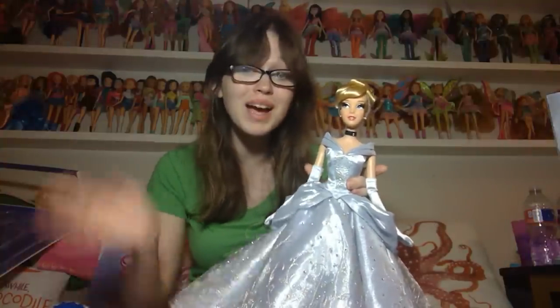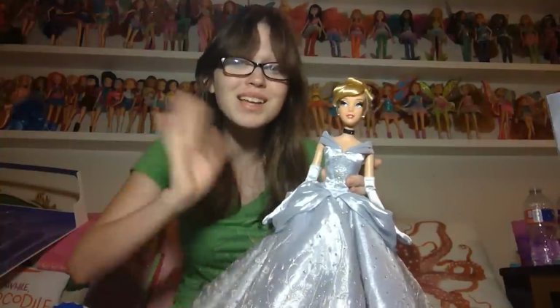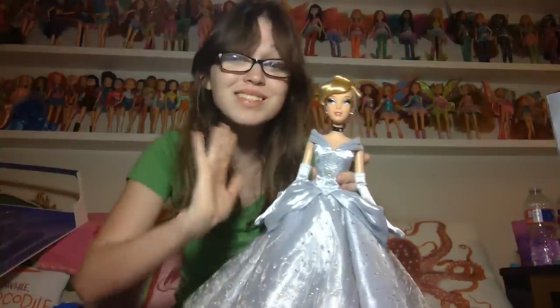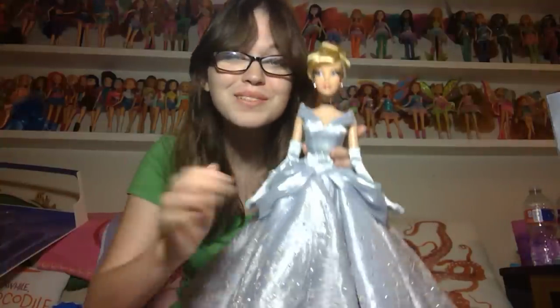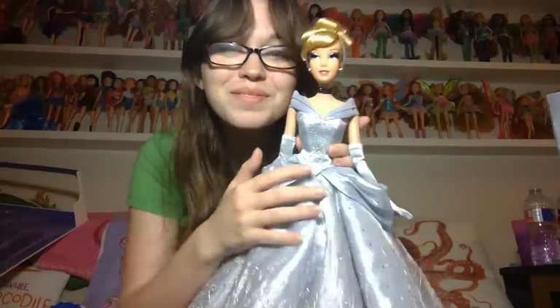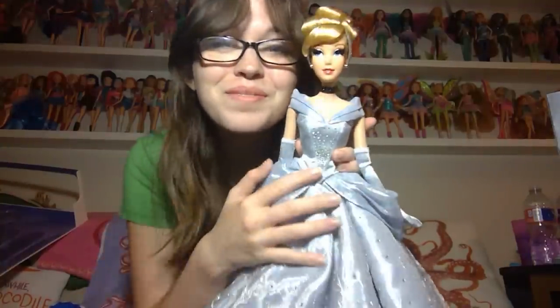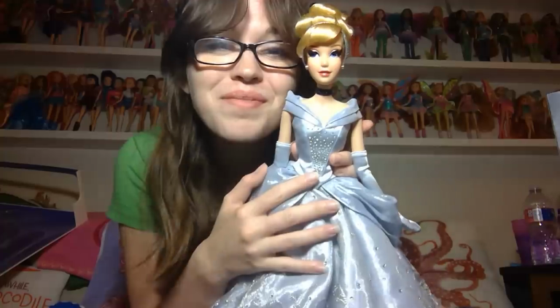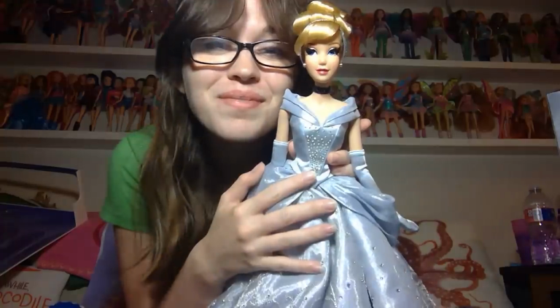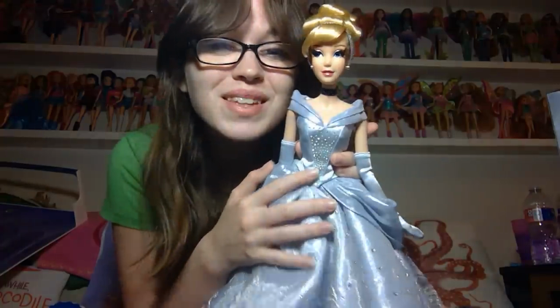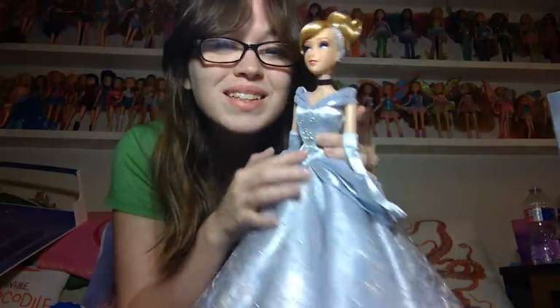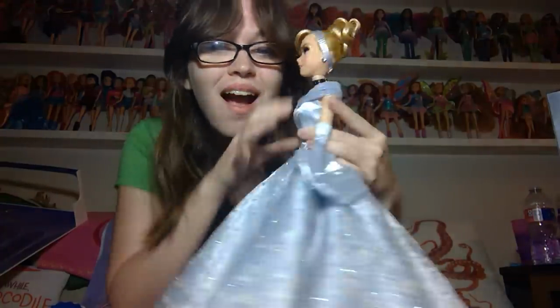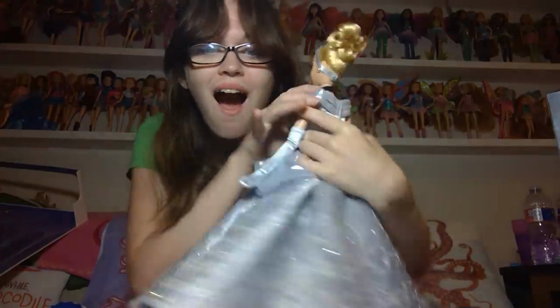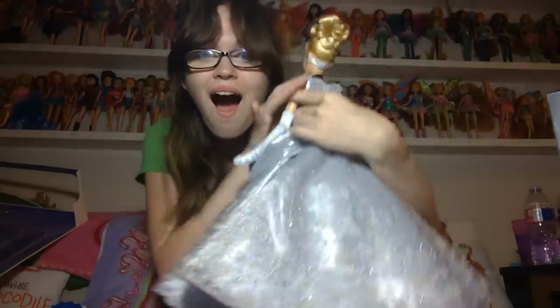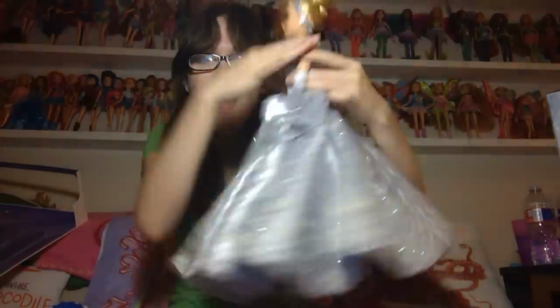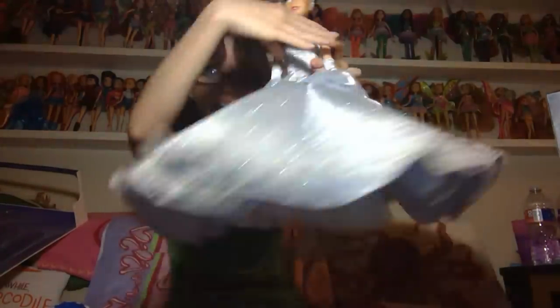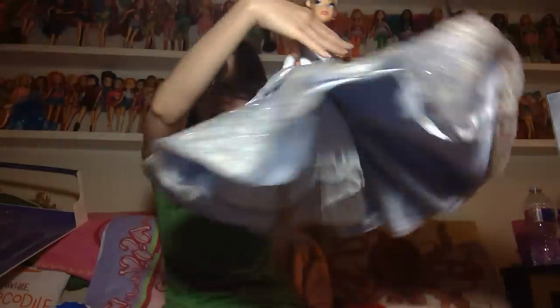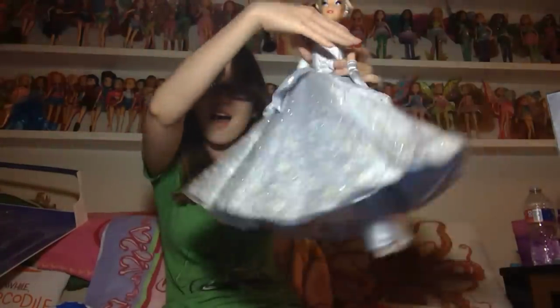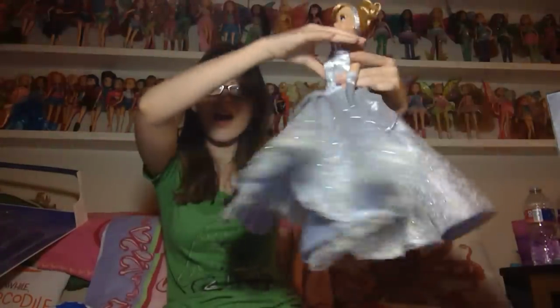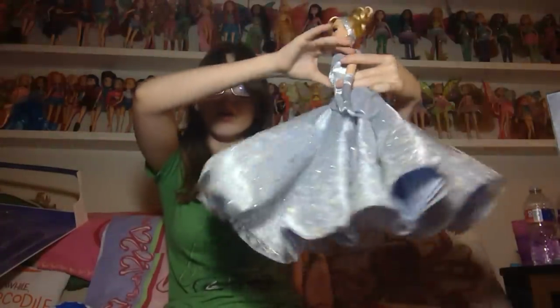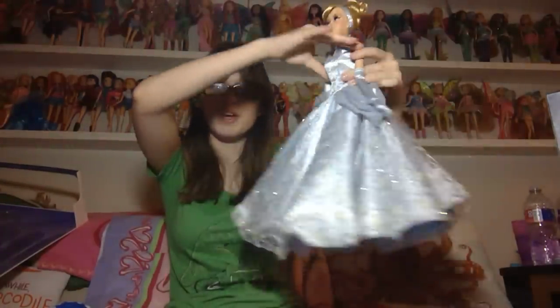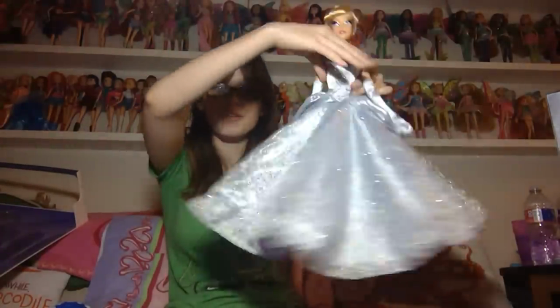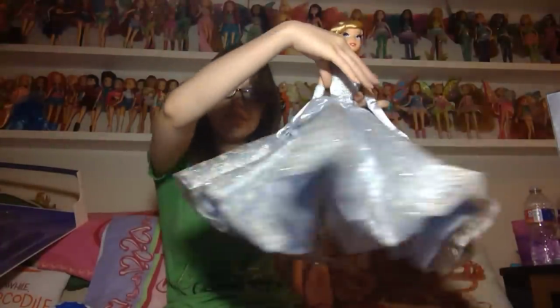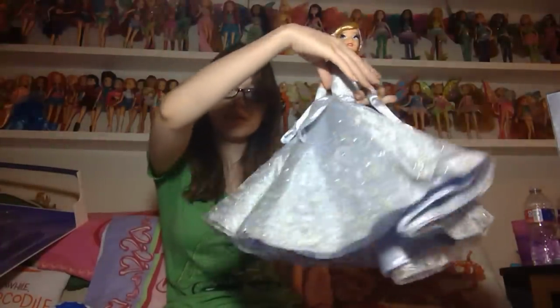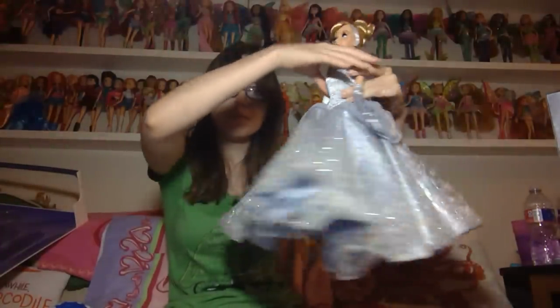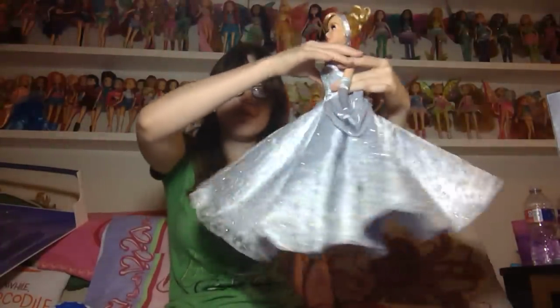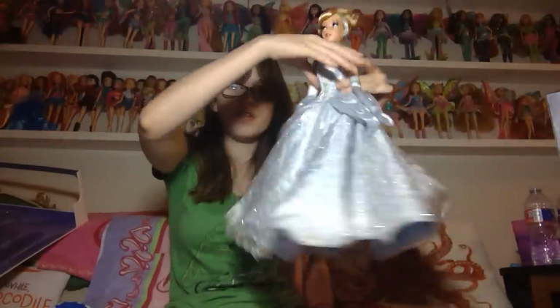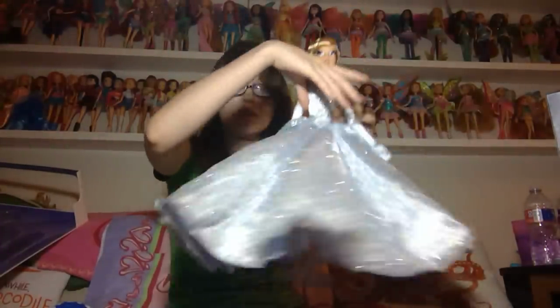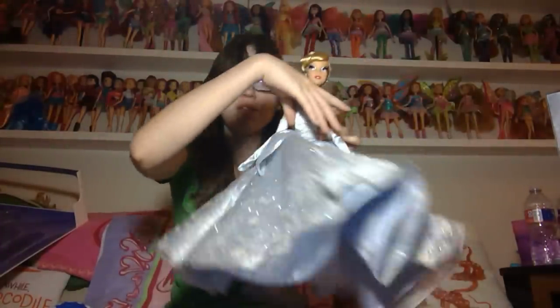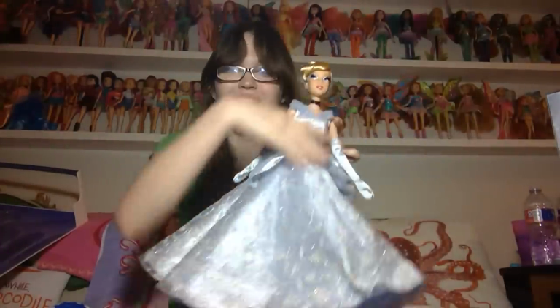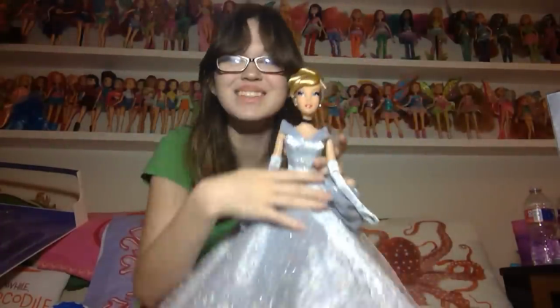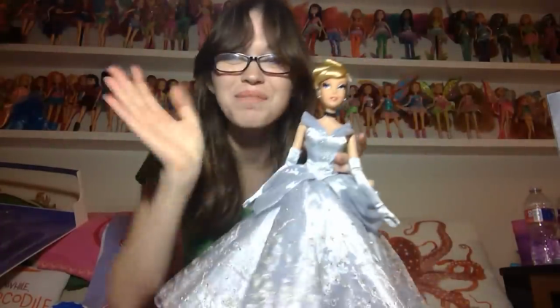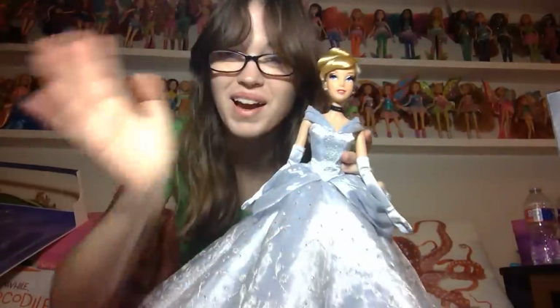Bye guys! Oh man, that's gonna be my new favorite thing to do. Bye.